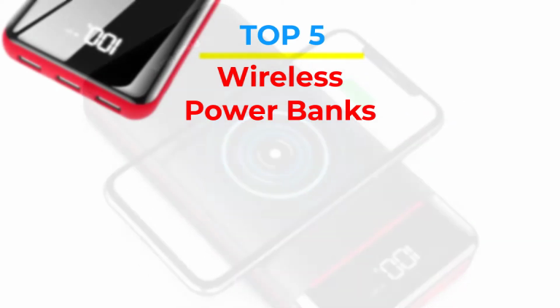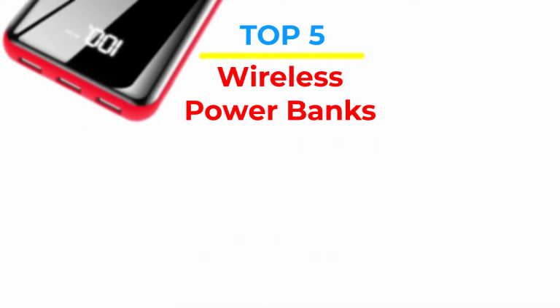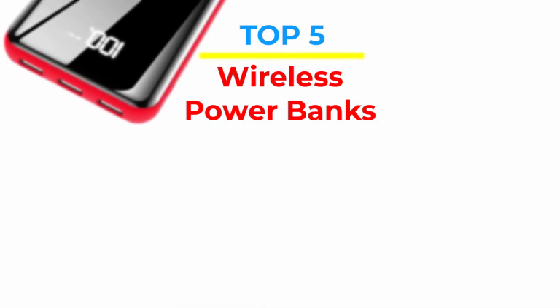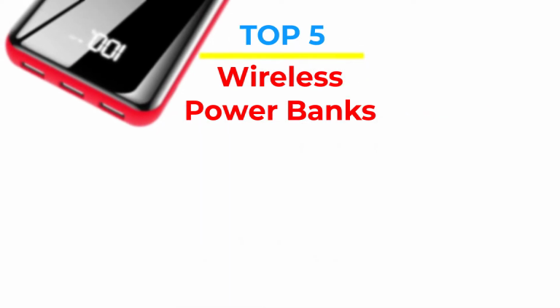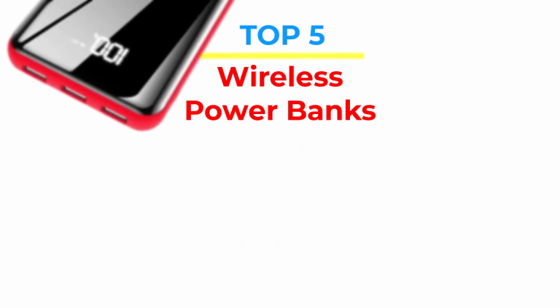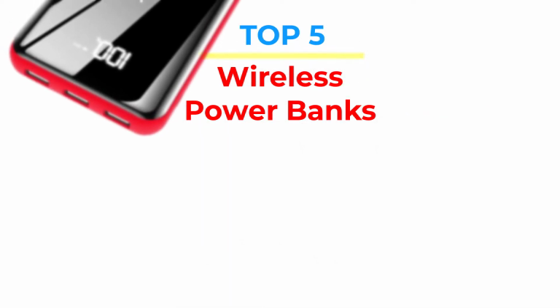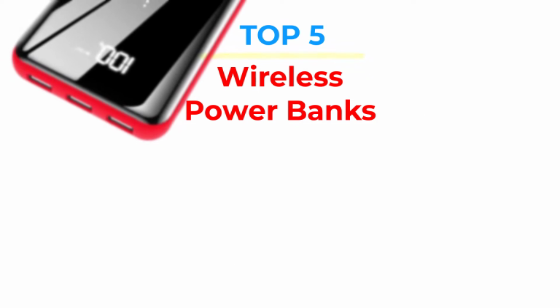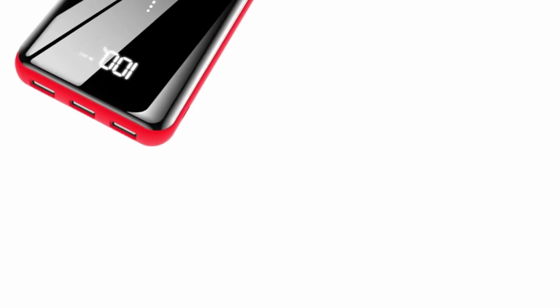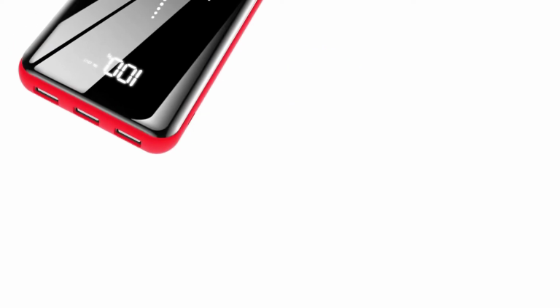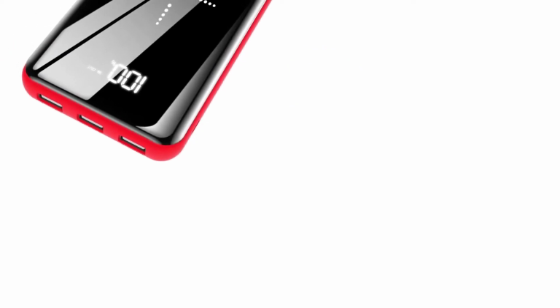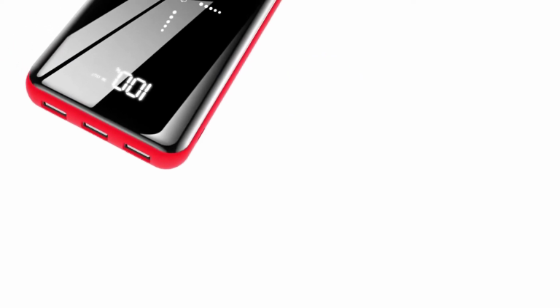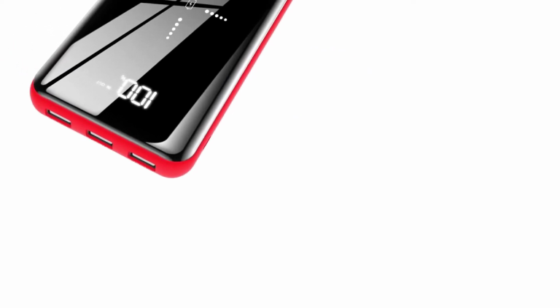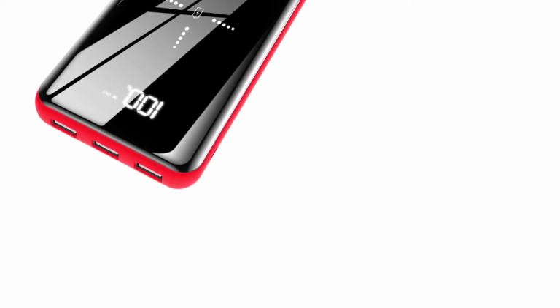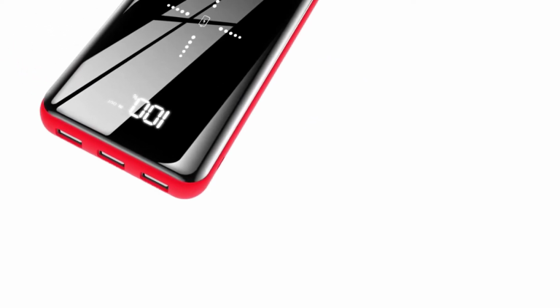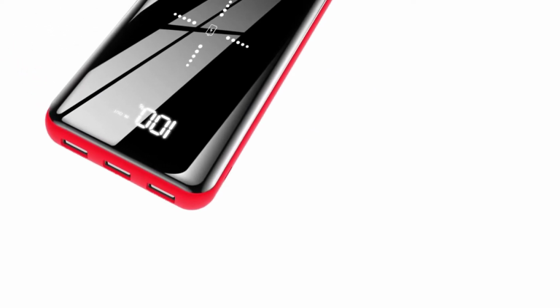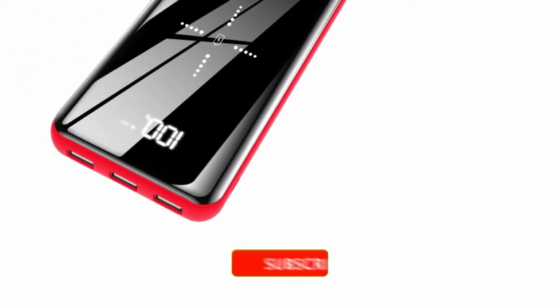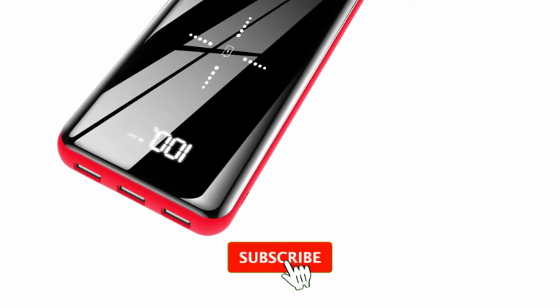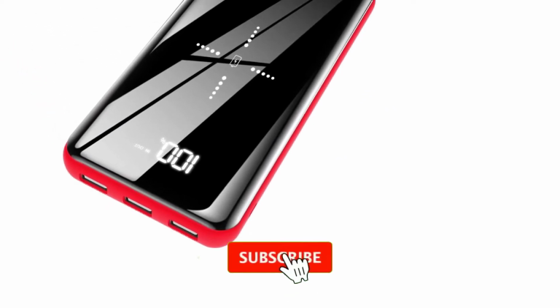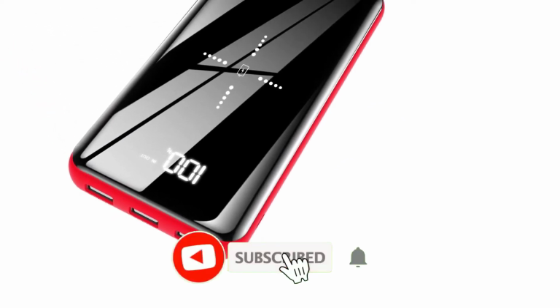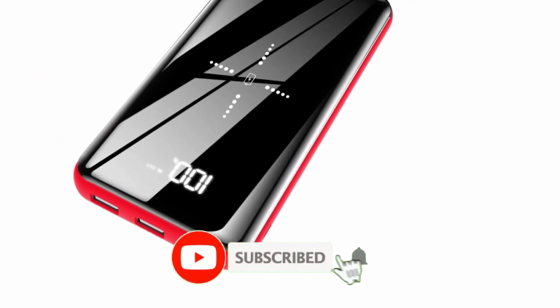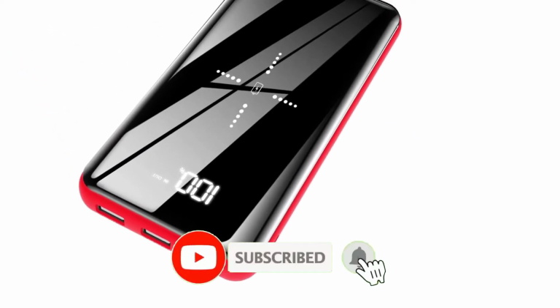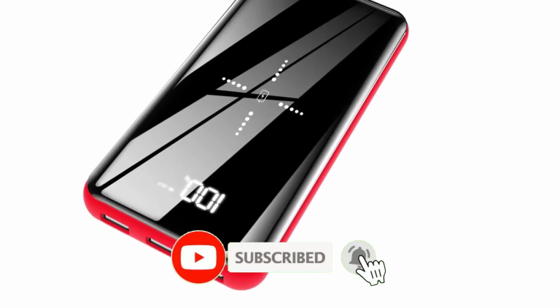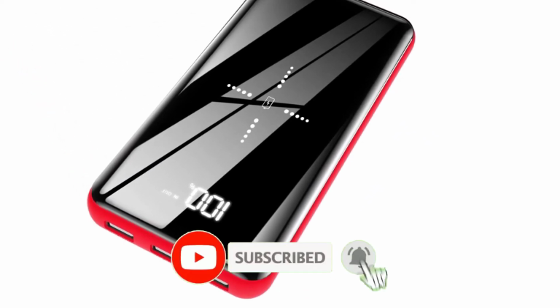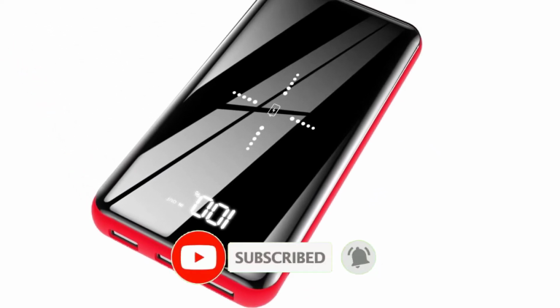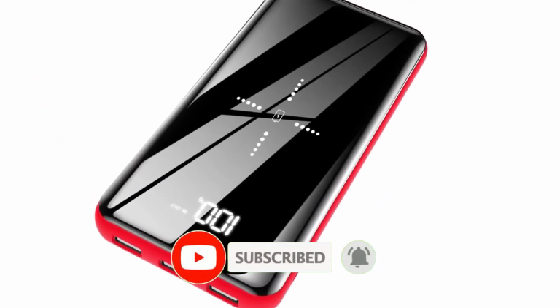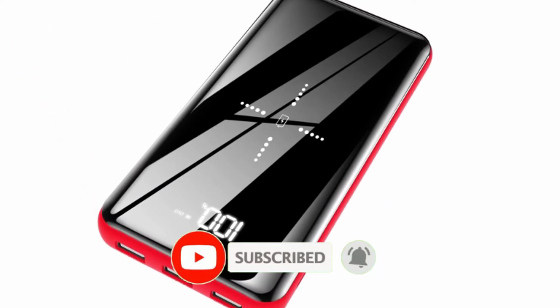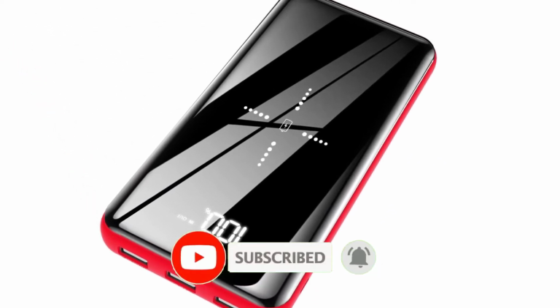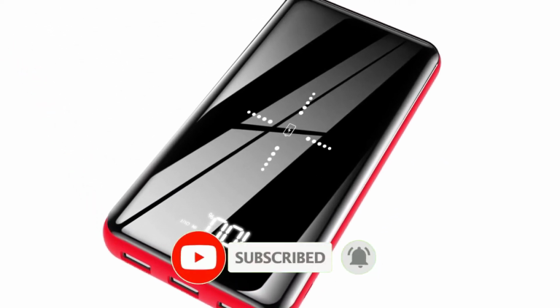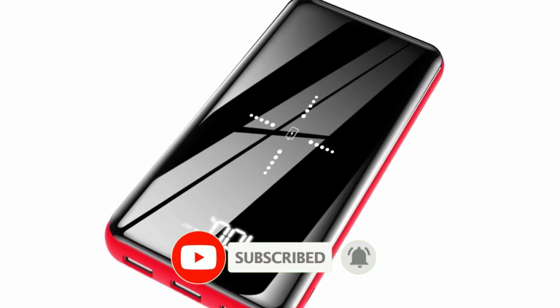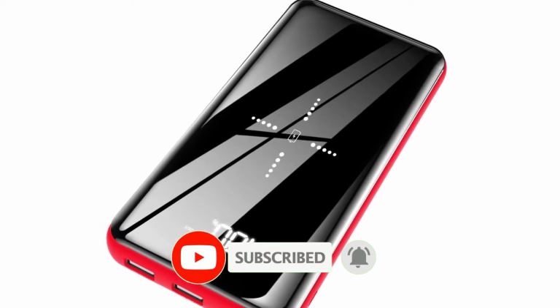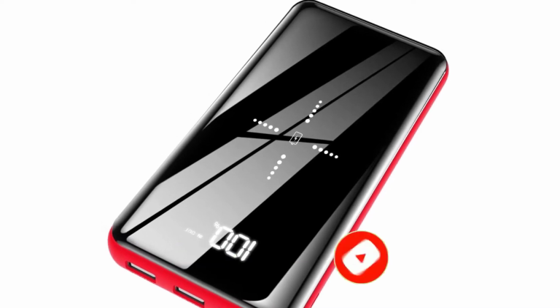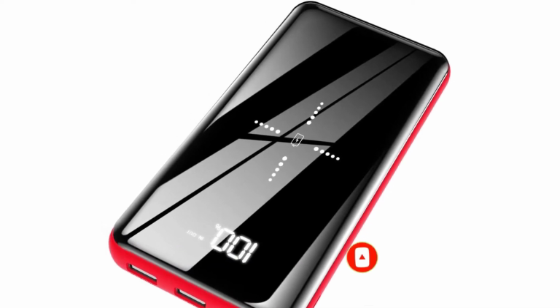If this video is helpful for you, please like, comment, and press the subscribe and bell button. Okay, let's start the video.